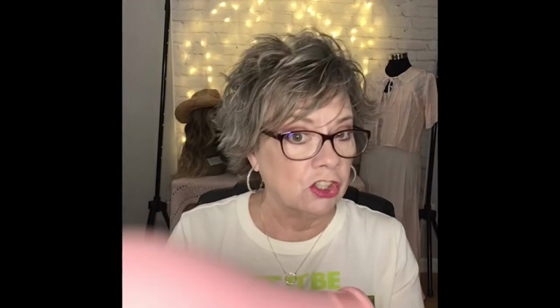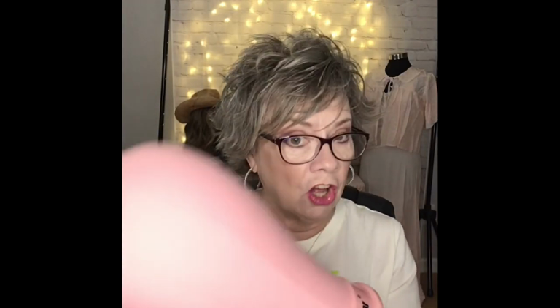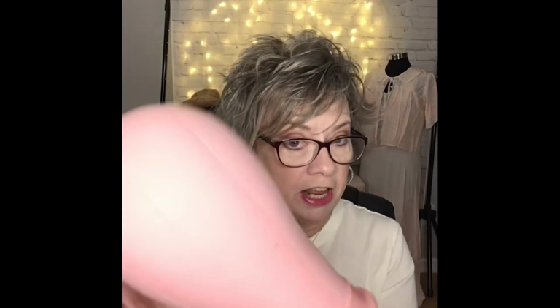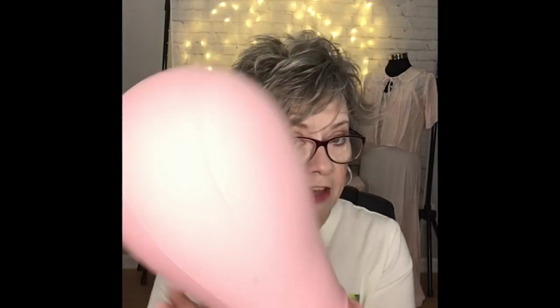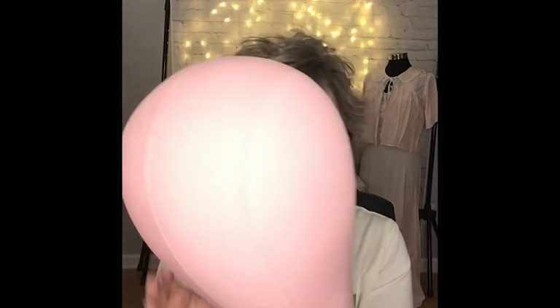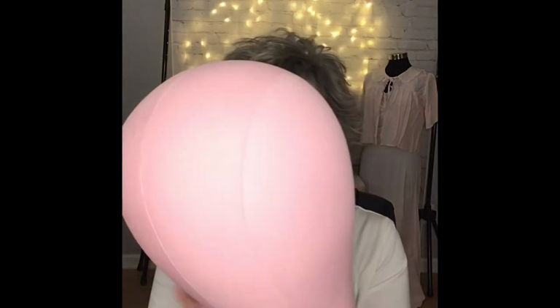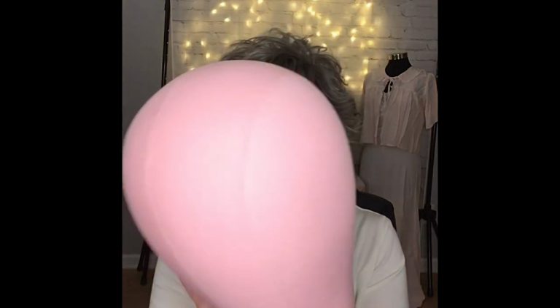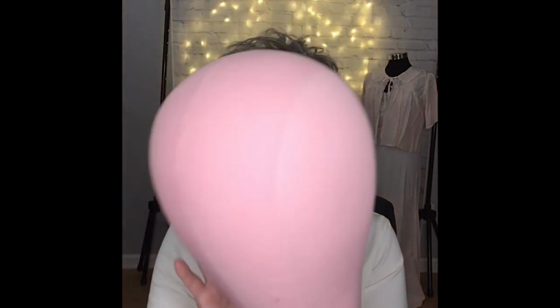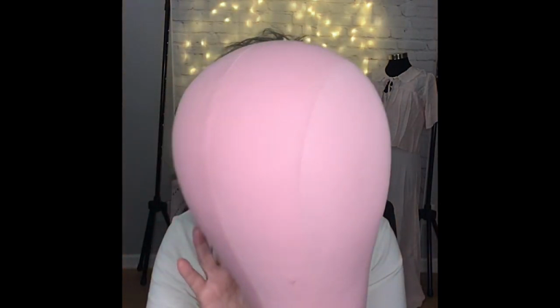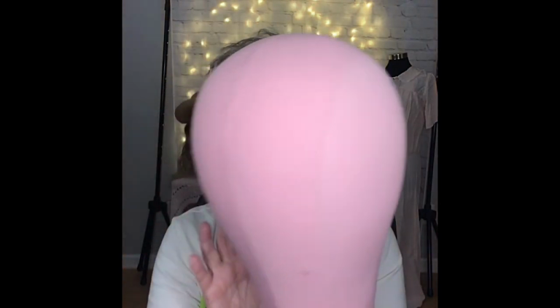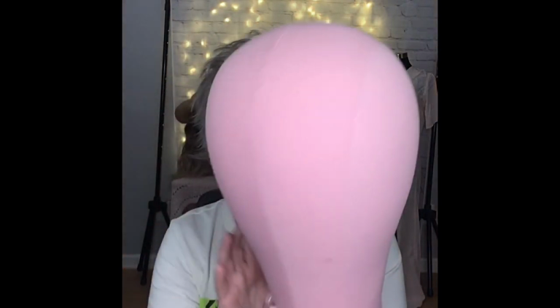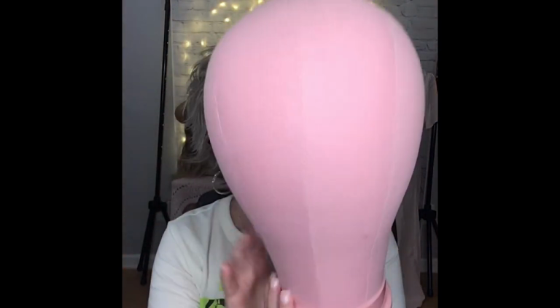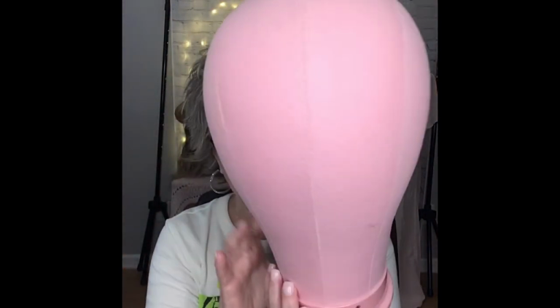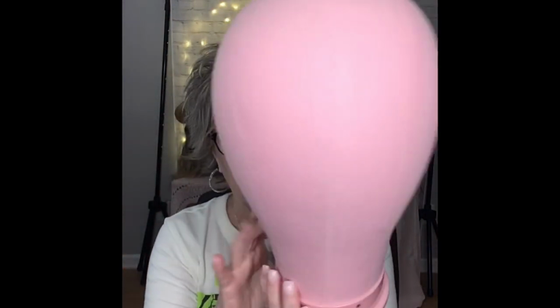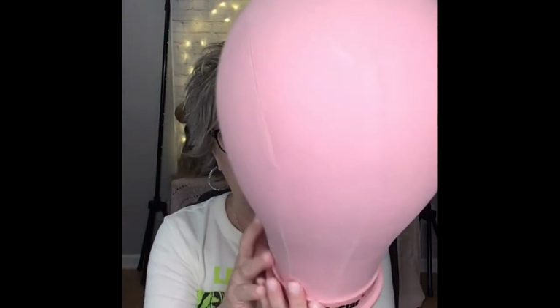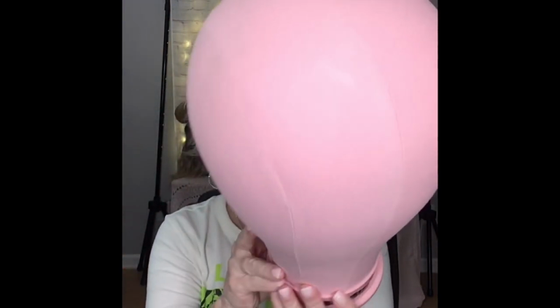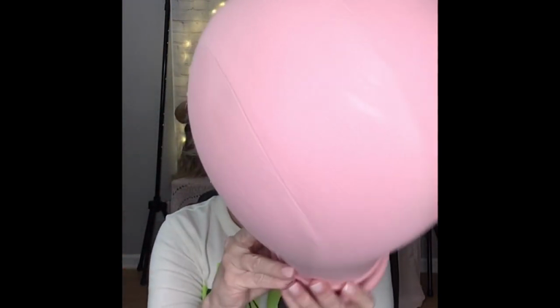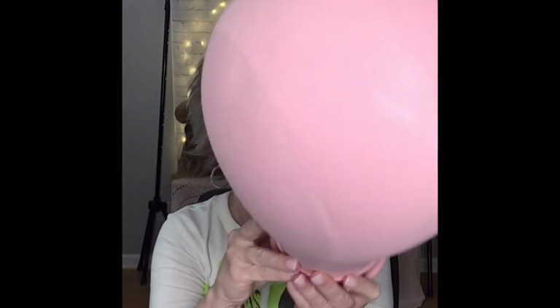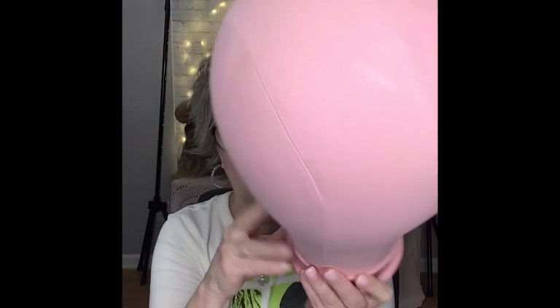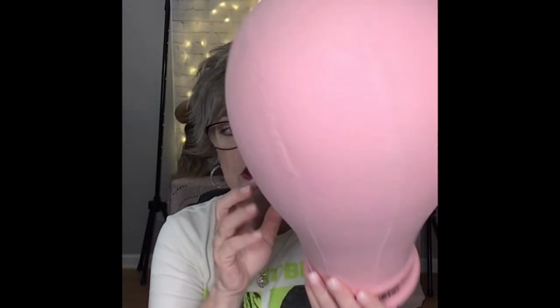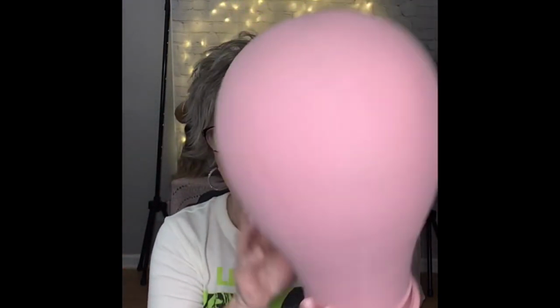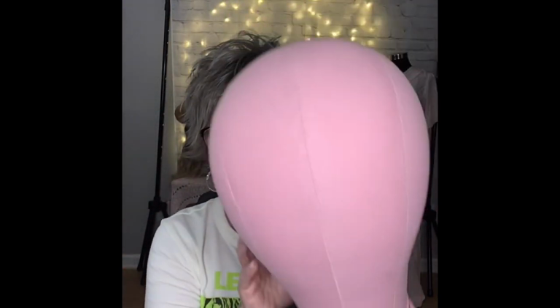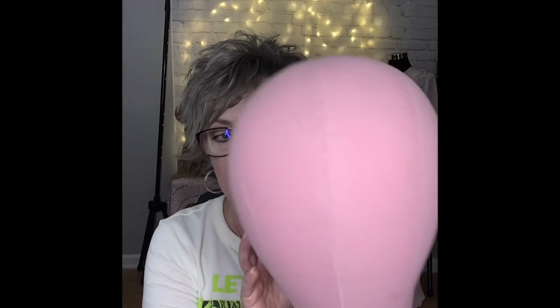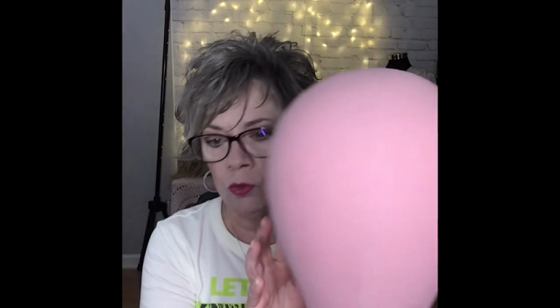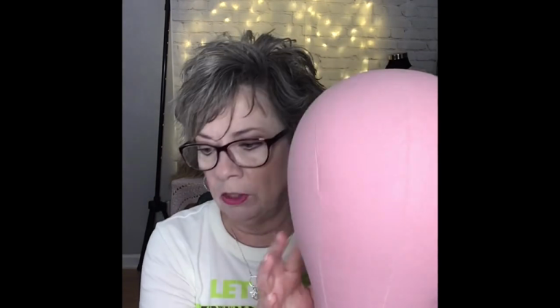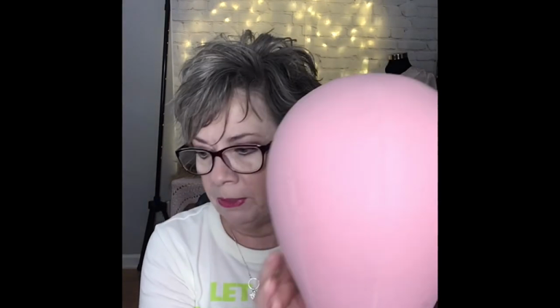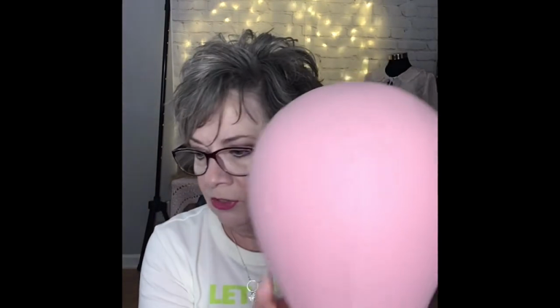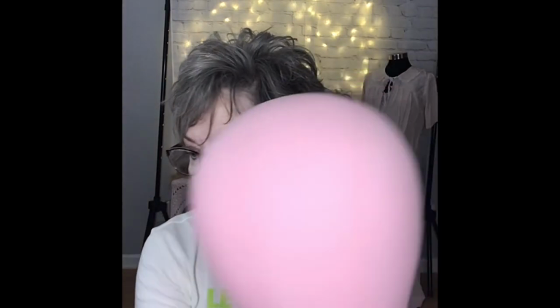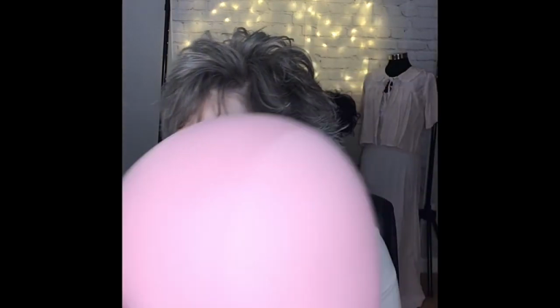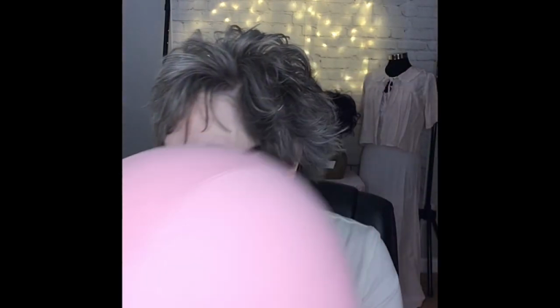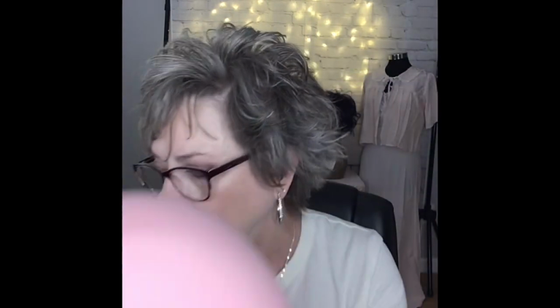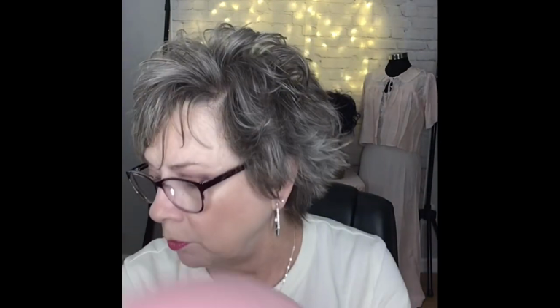So this is pretty sturdy feeling. It's not heavy — it's really lightweight. It feels like the inside of this might actually be styrofoam.